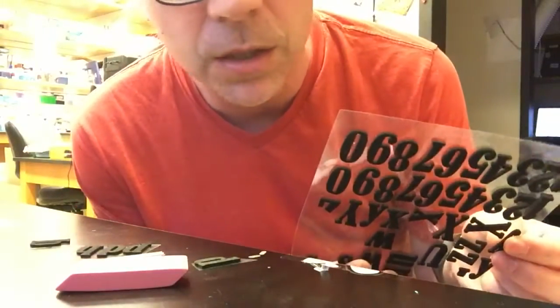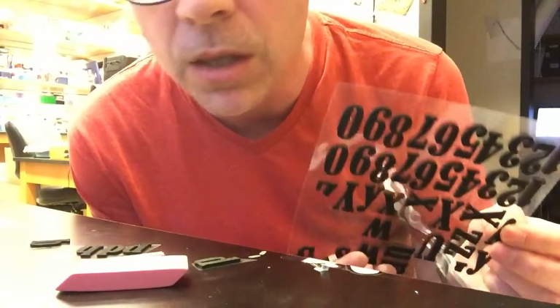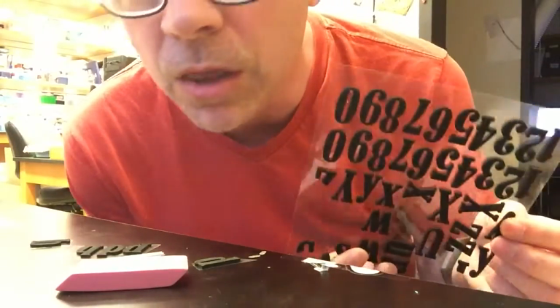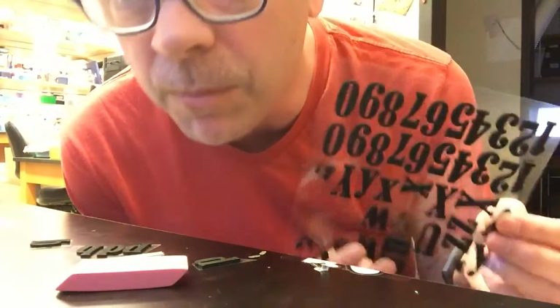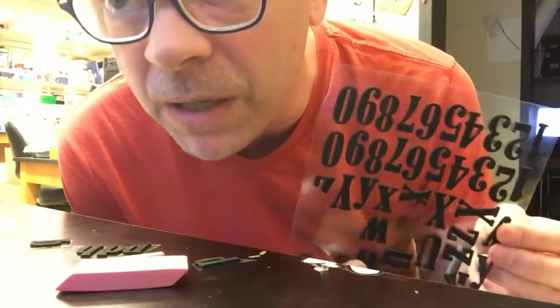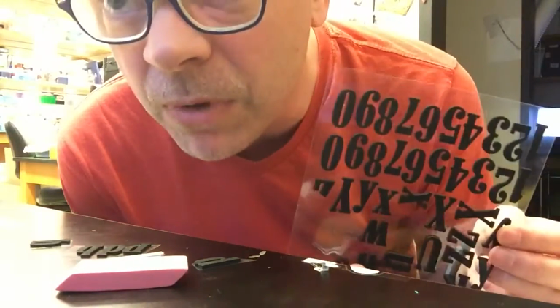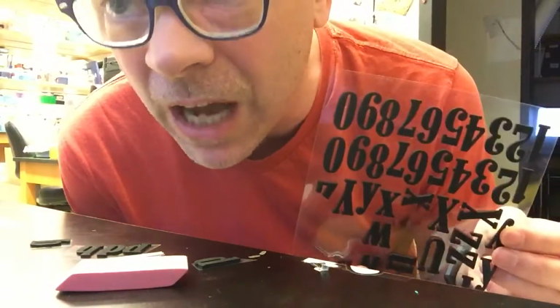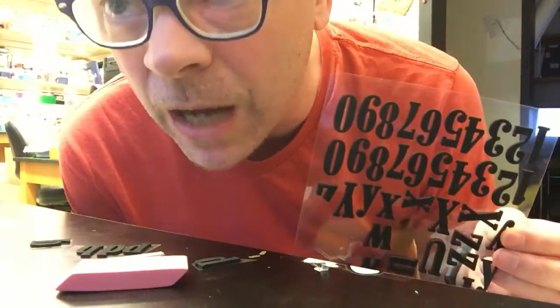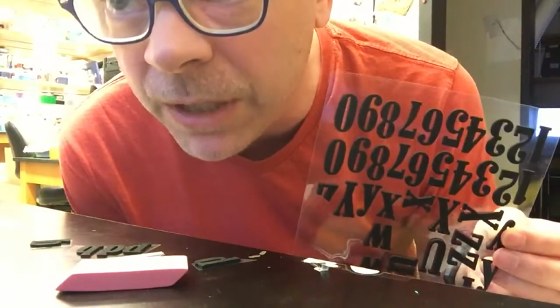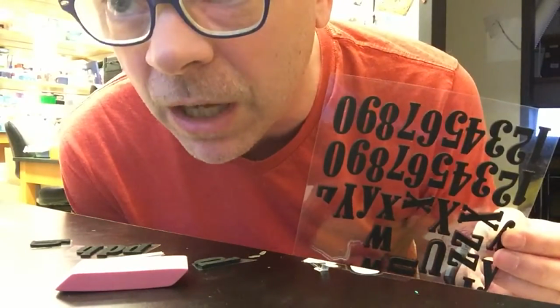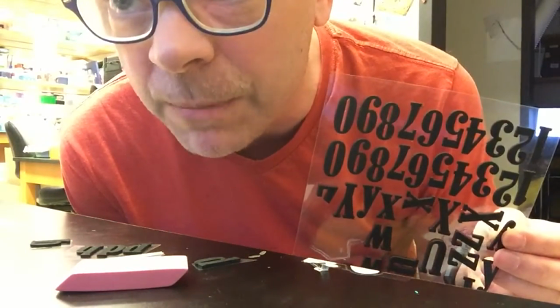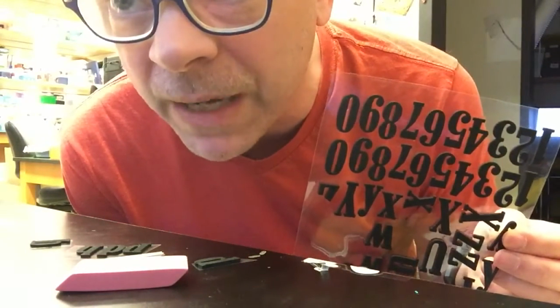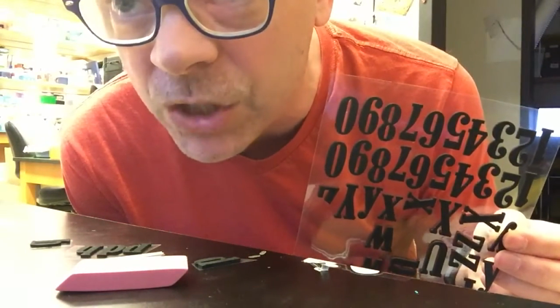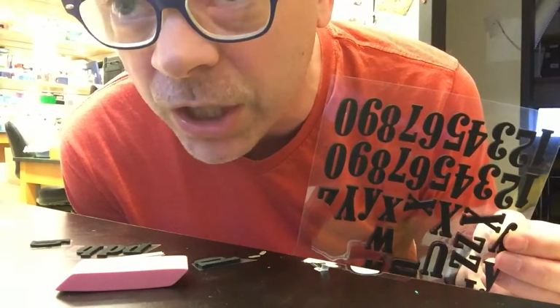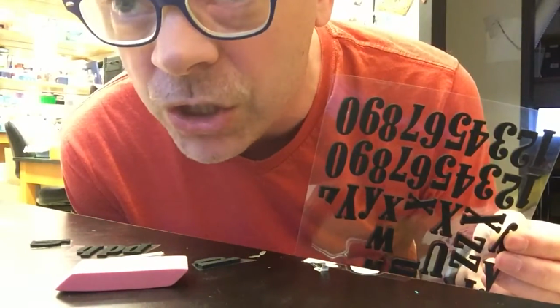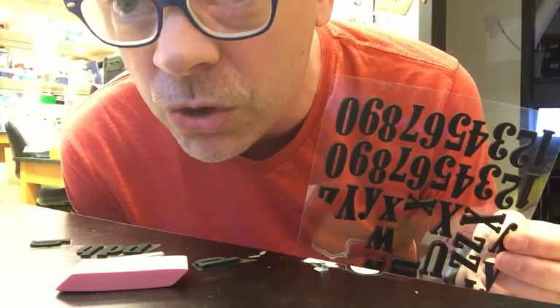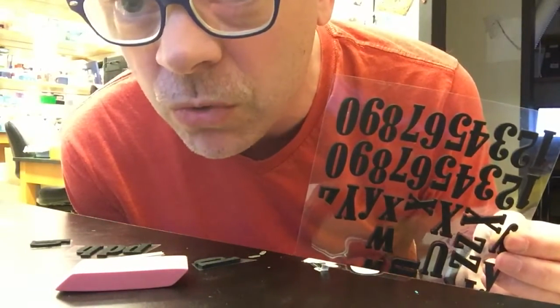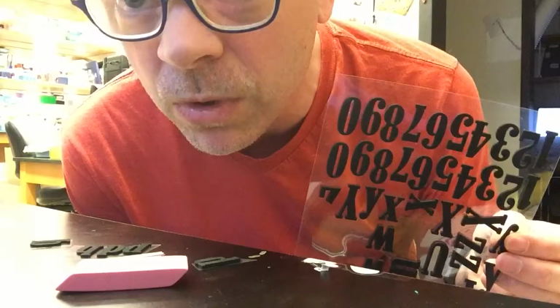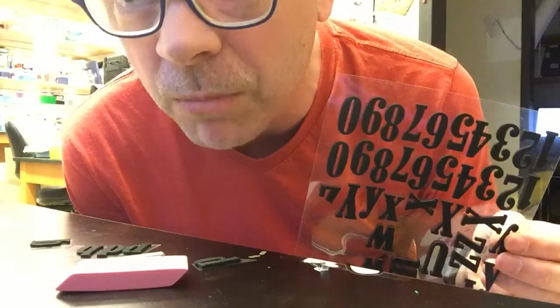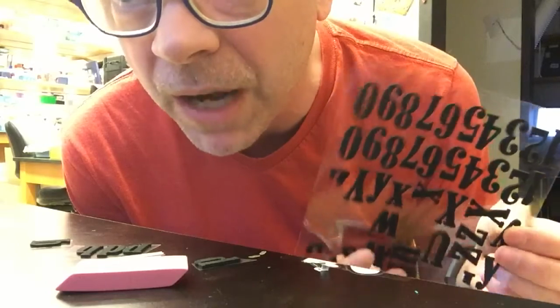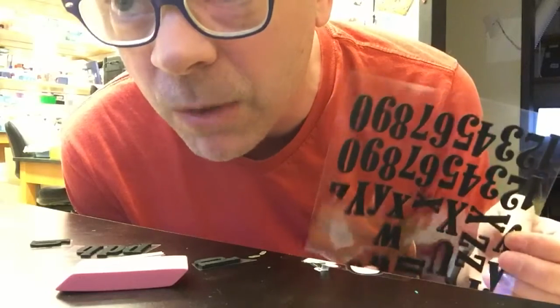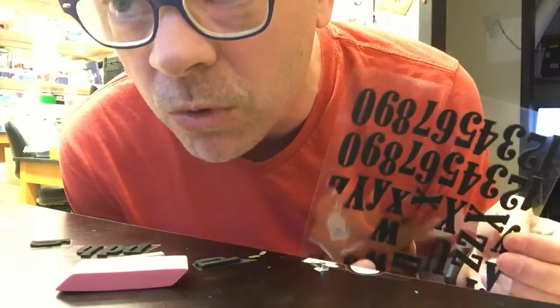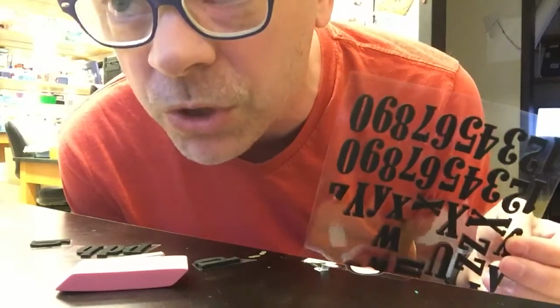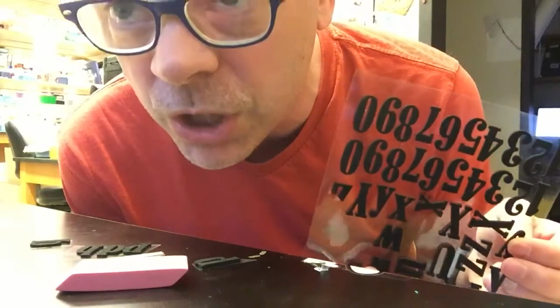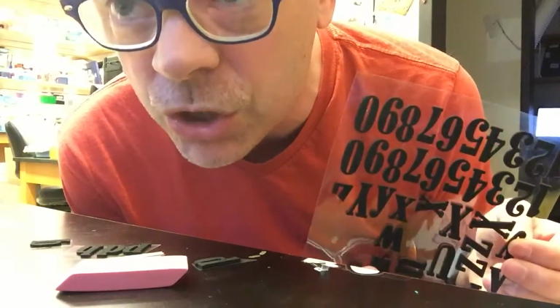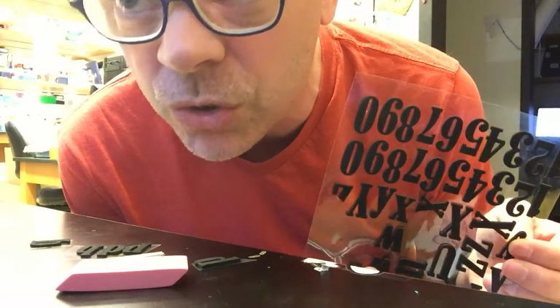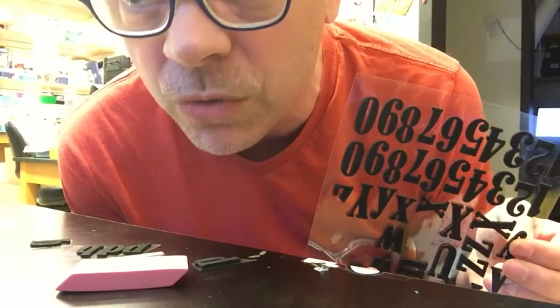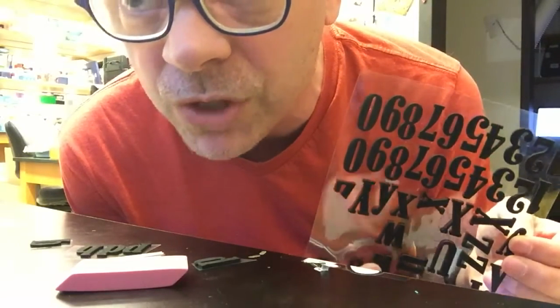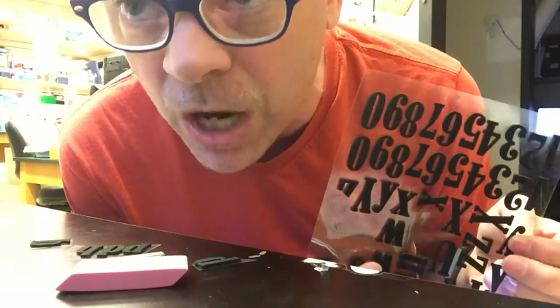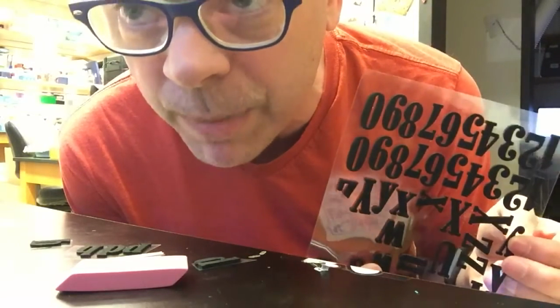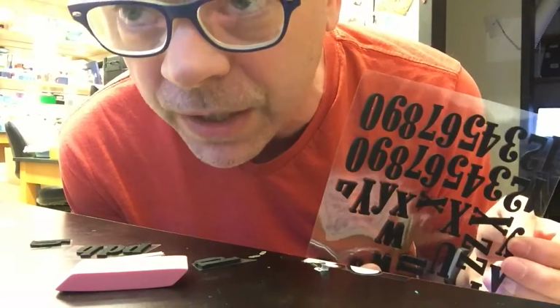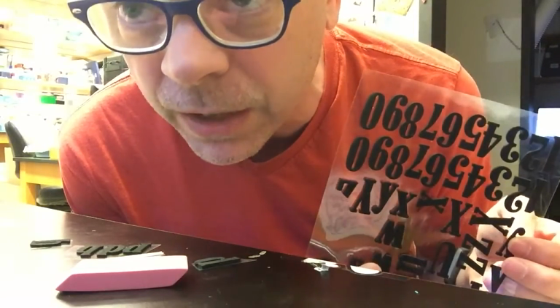The people at Hobby Lobby might judge you, but I won't judge you for shopping there.